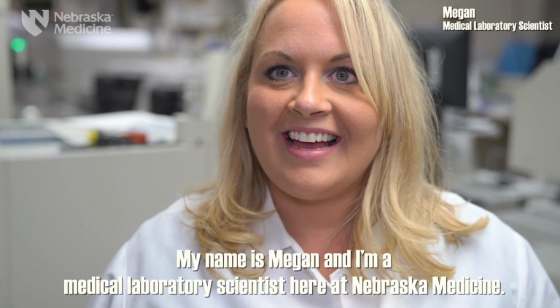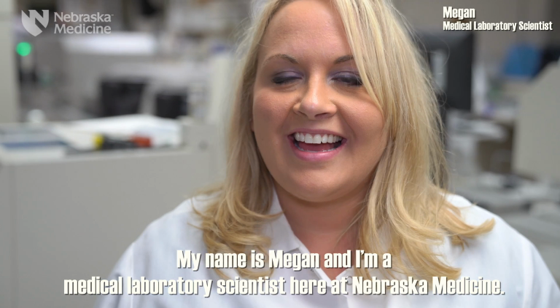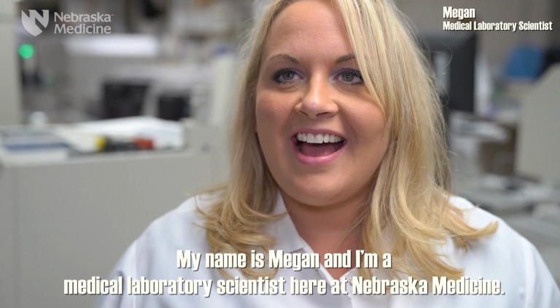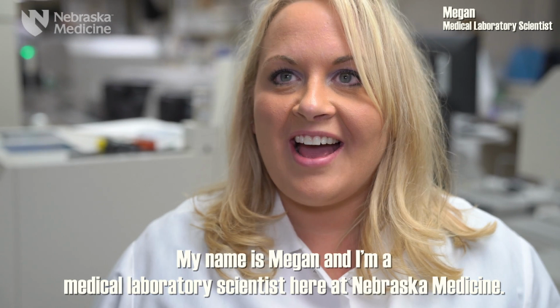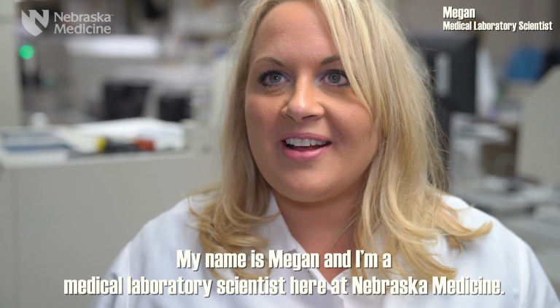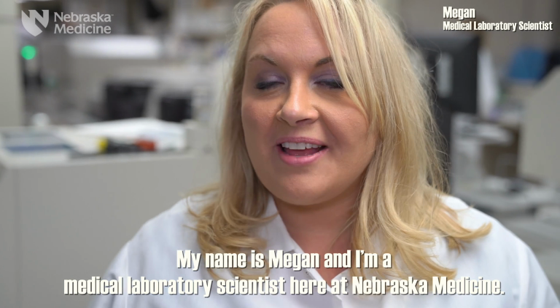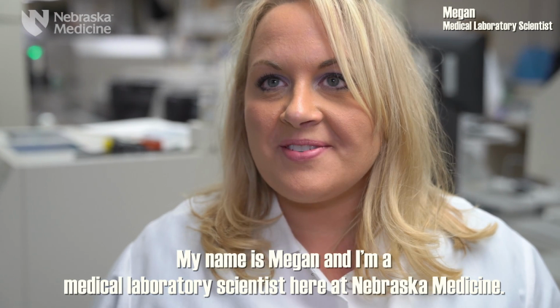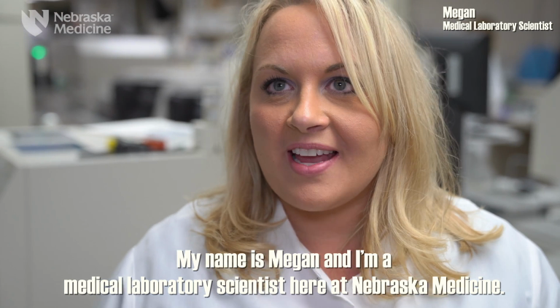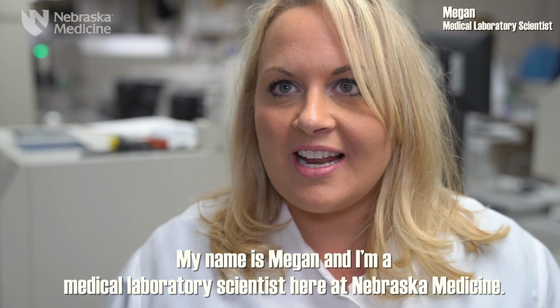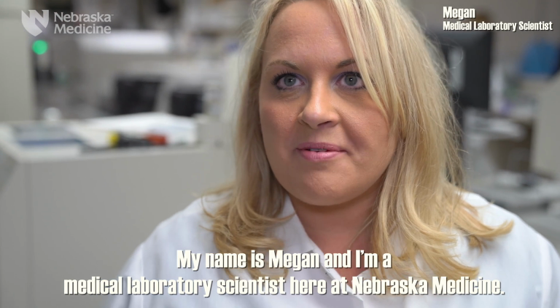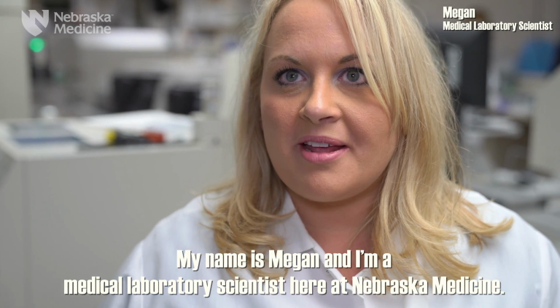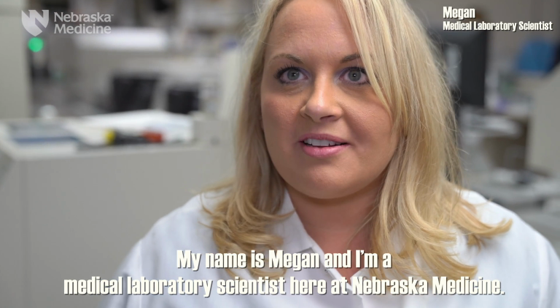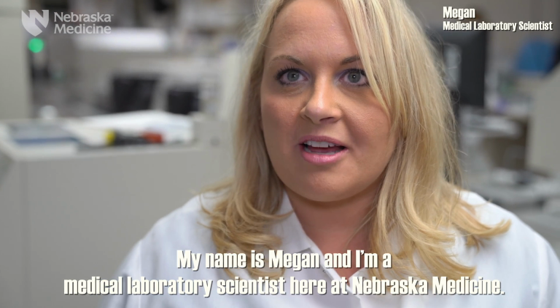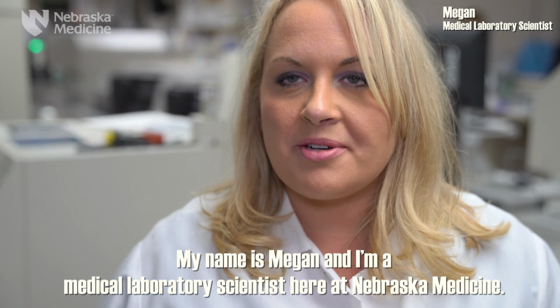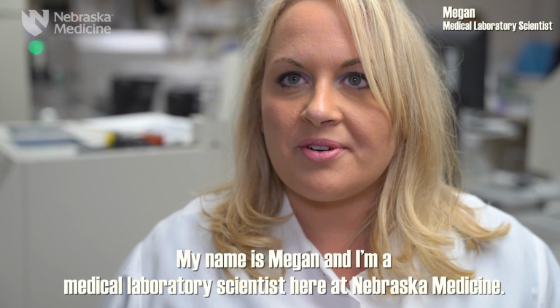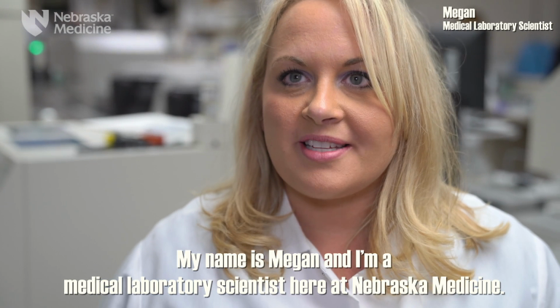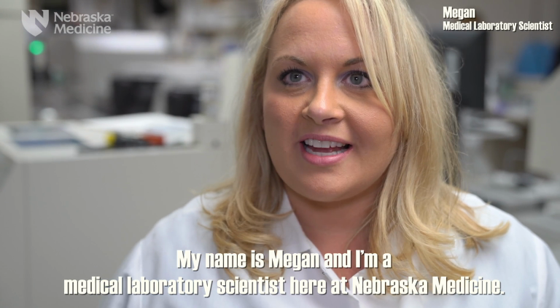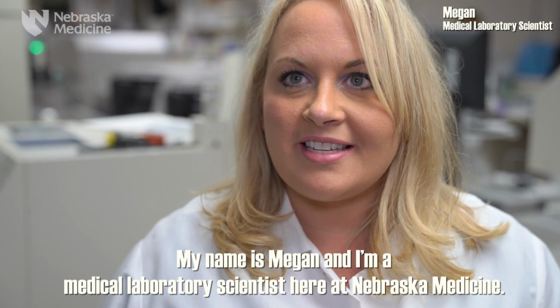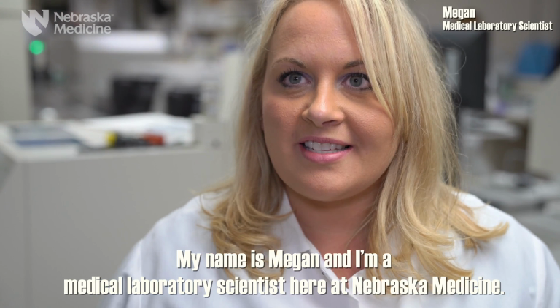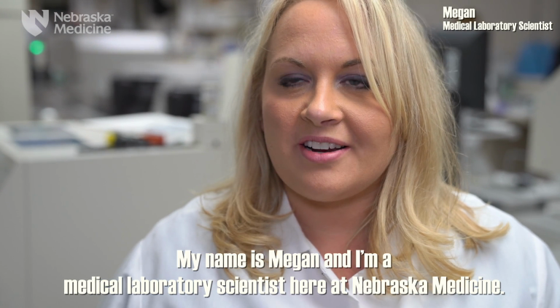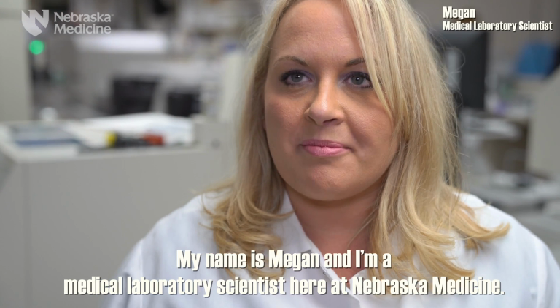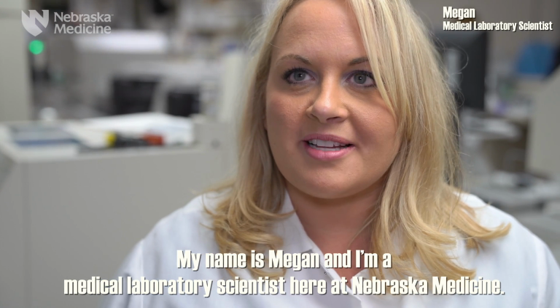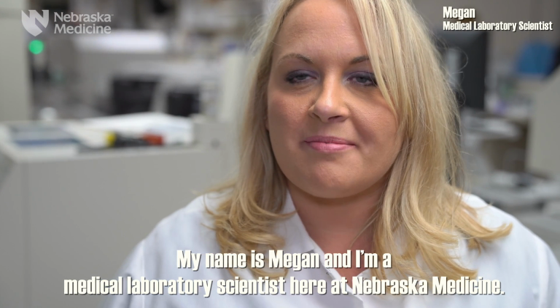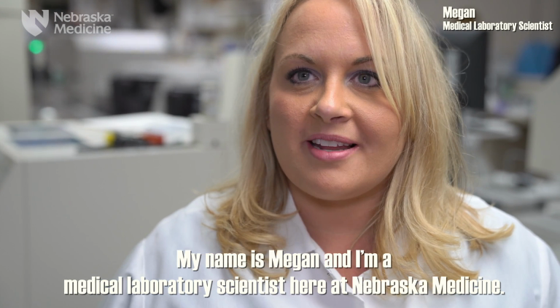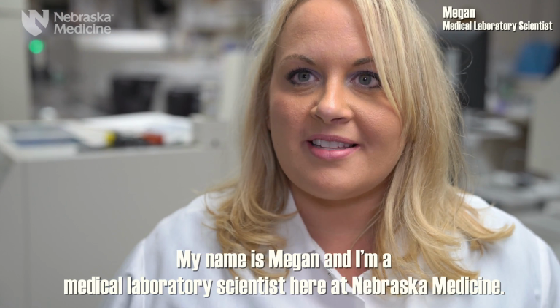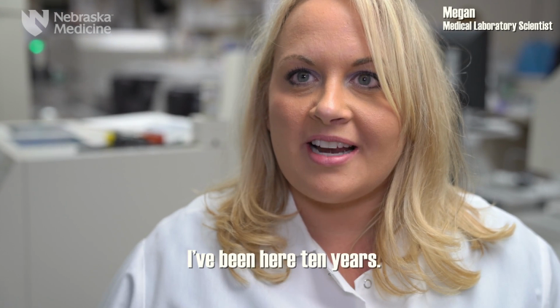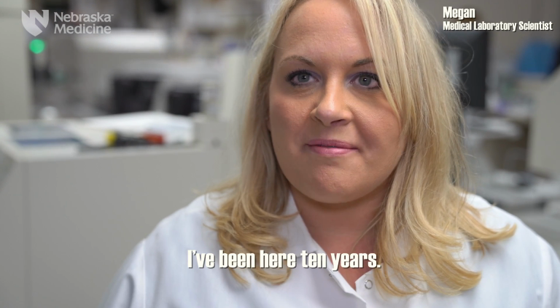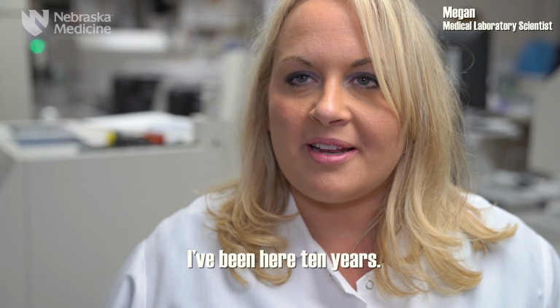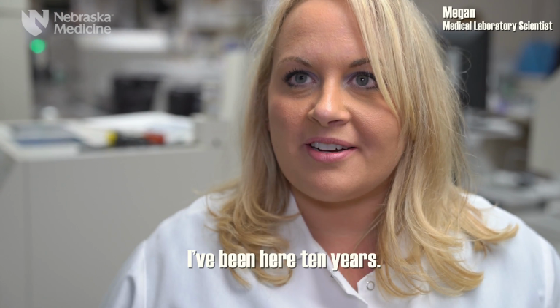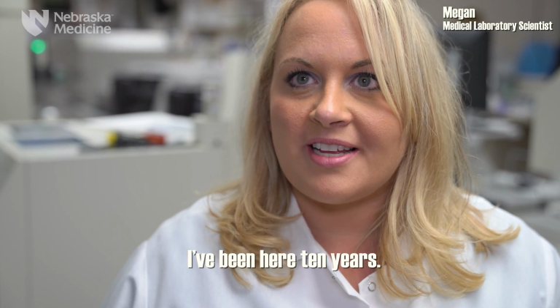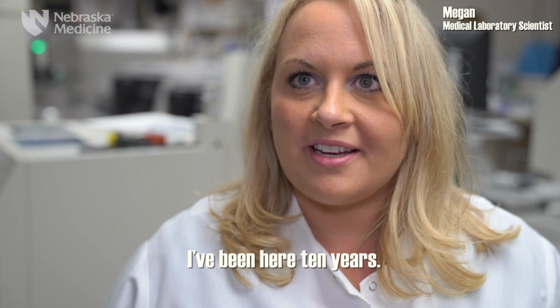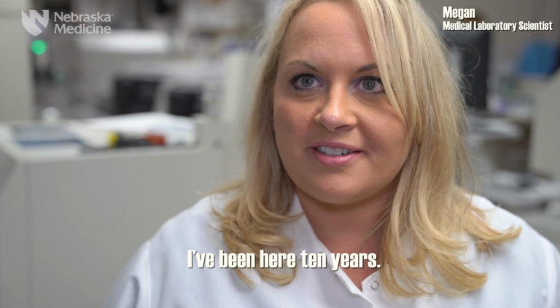Hi, my name is Megan. I'm a medical laboratory scientist here at Nebraska Medicine. I've been here 10 years.